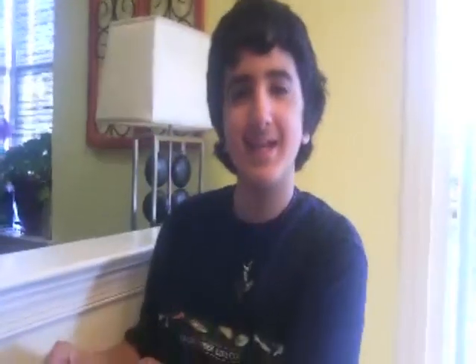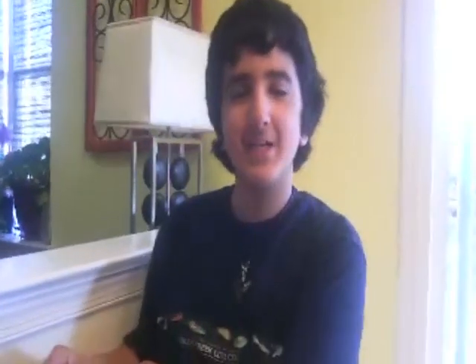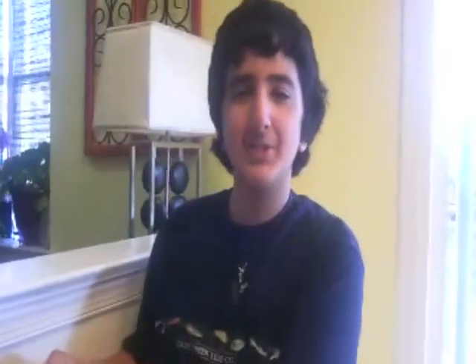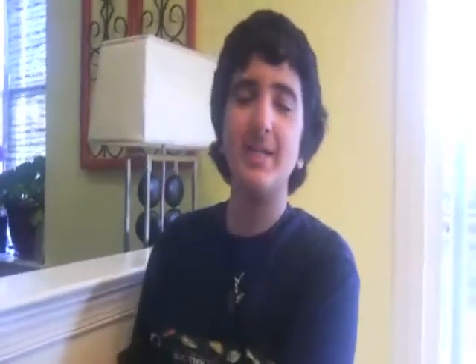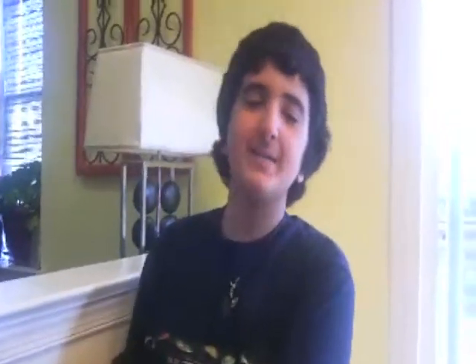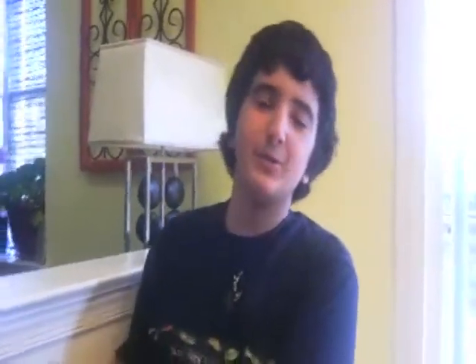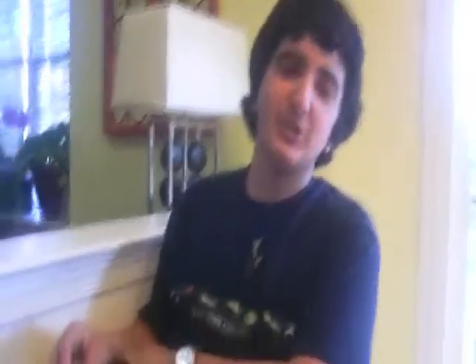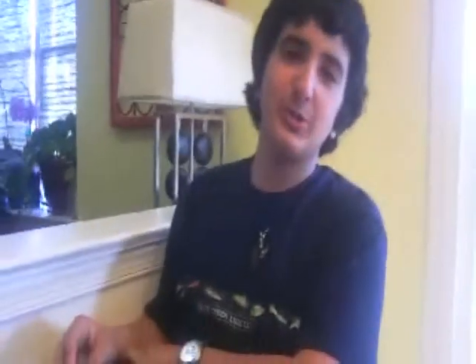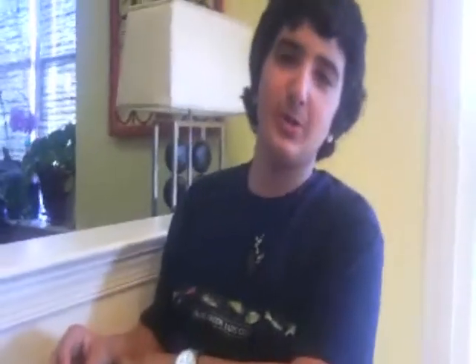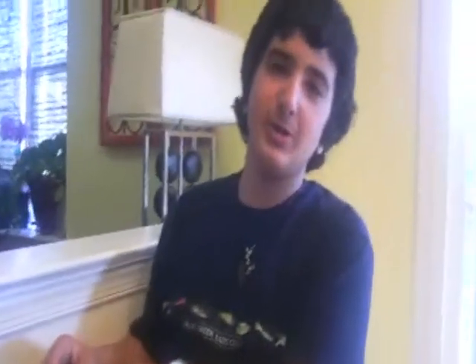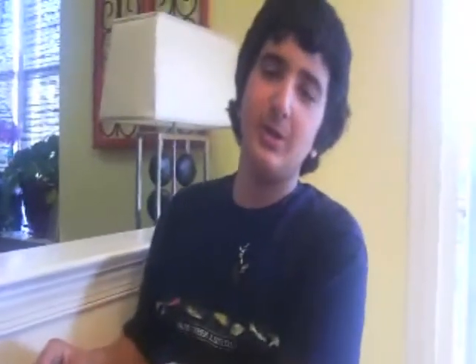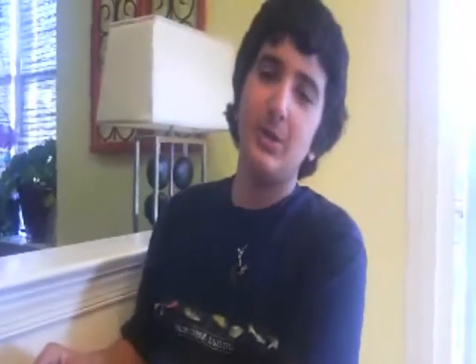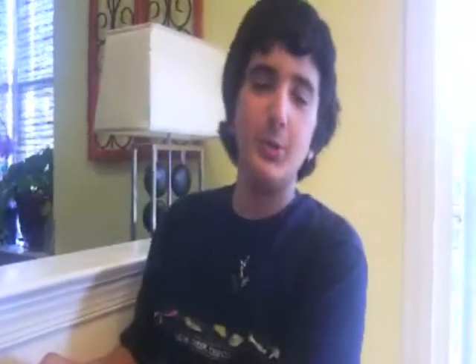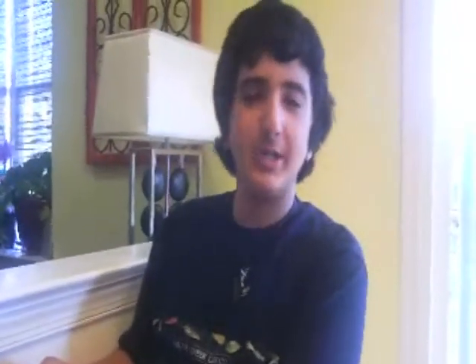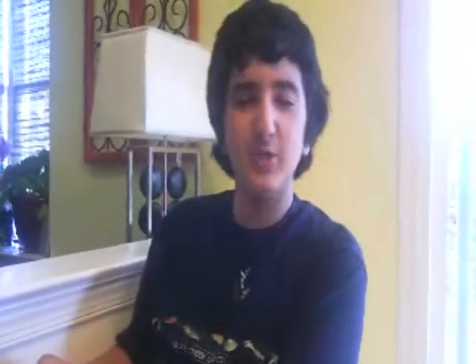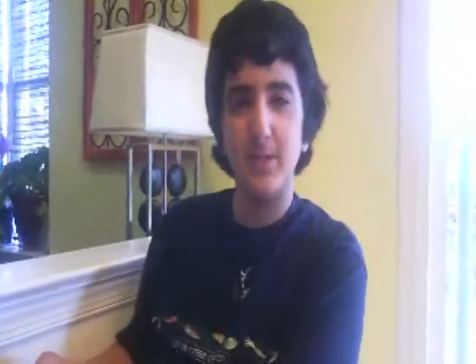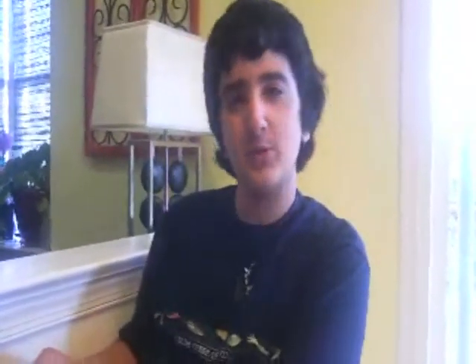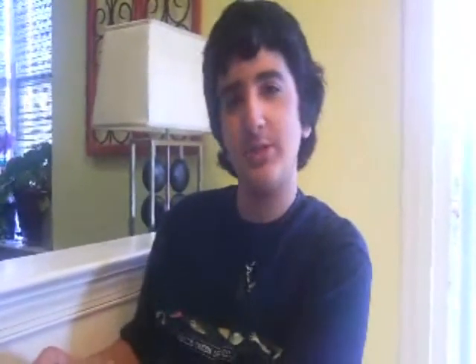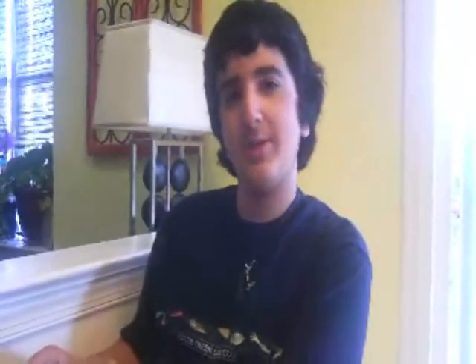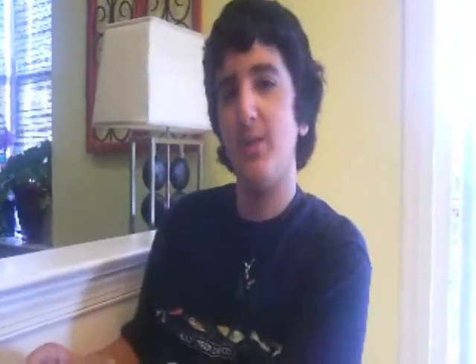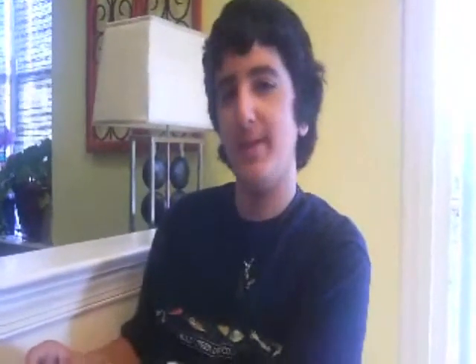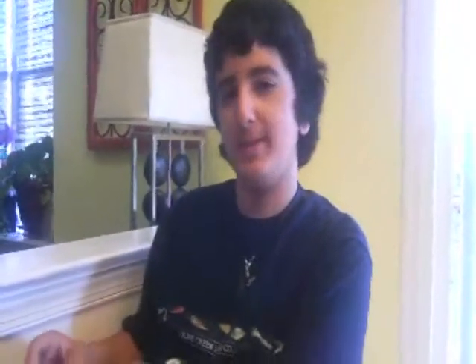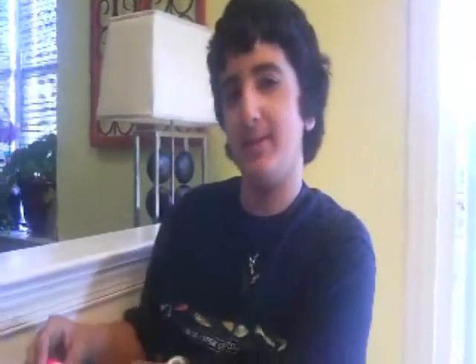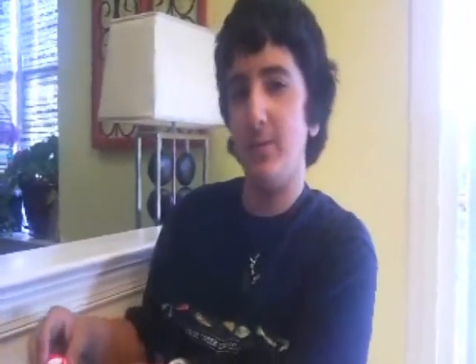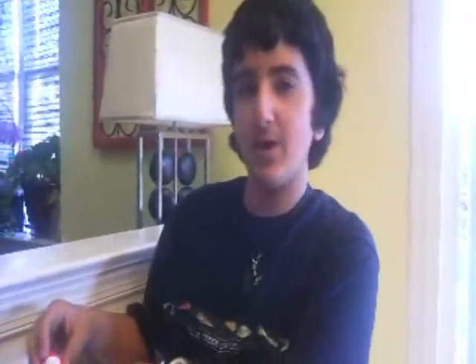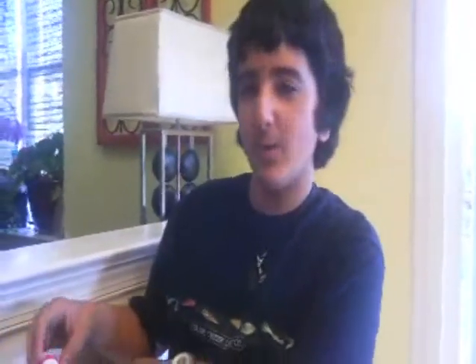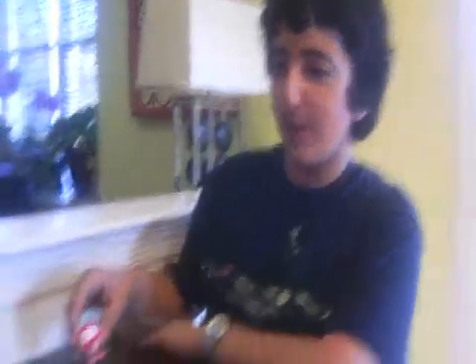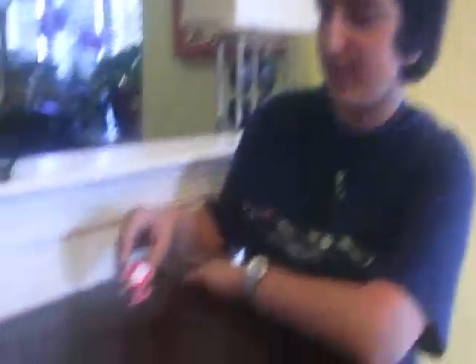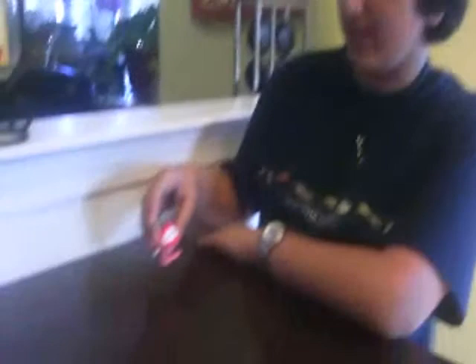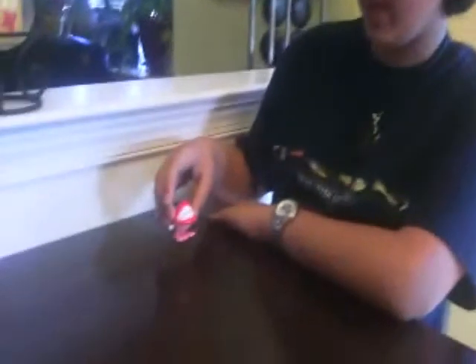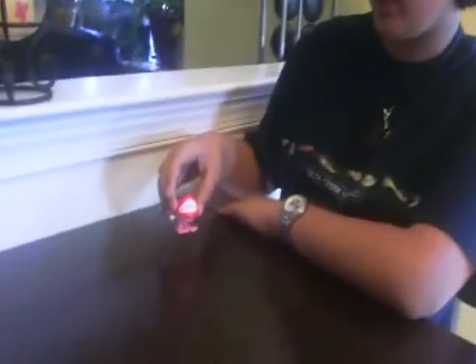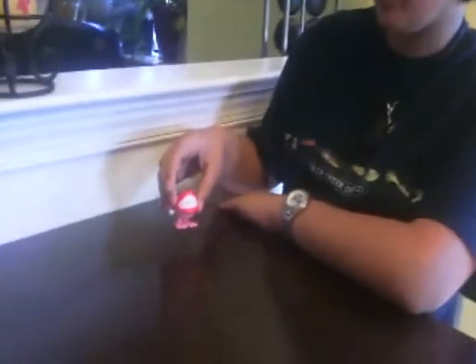So next time you drink soda, you can use my swish-and-swallow method and walk away without a cavity.